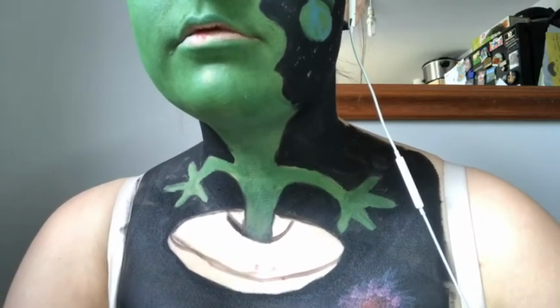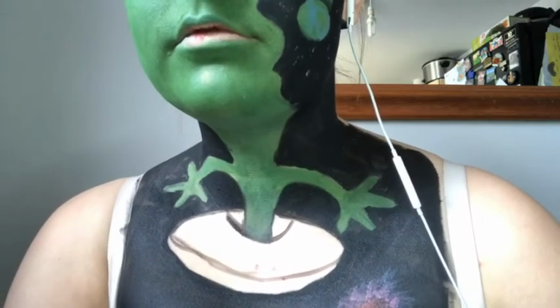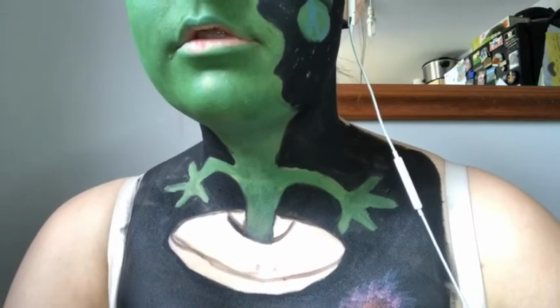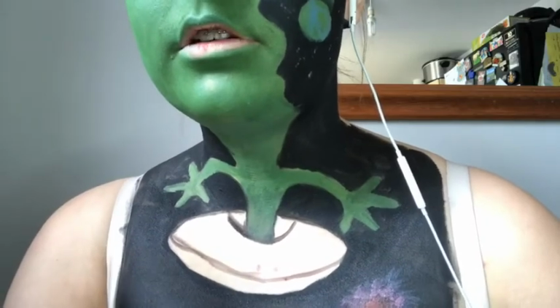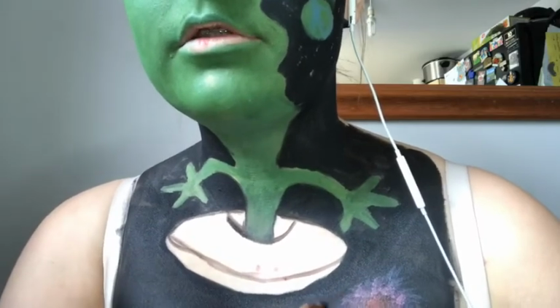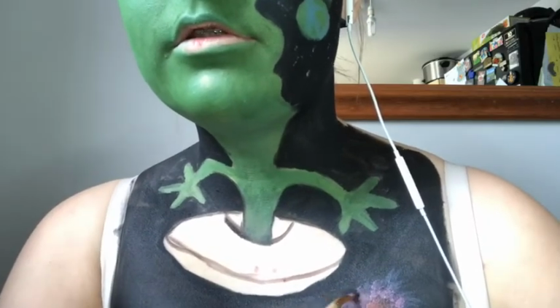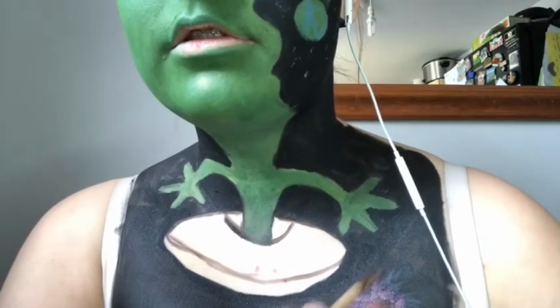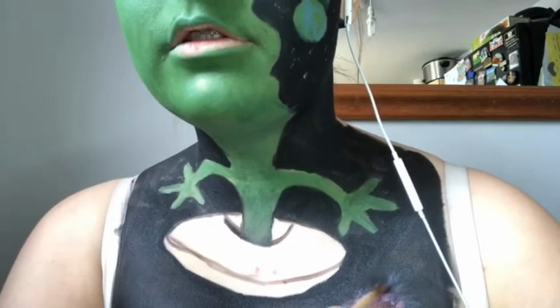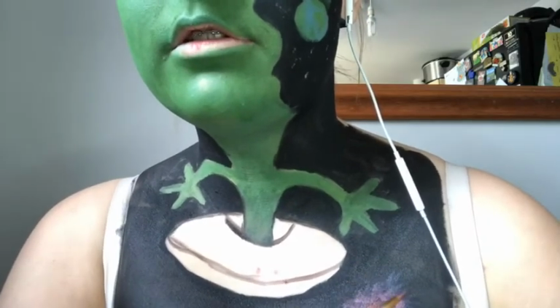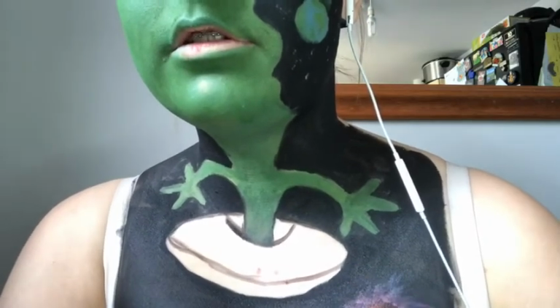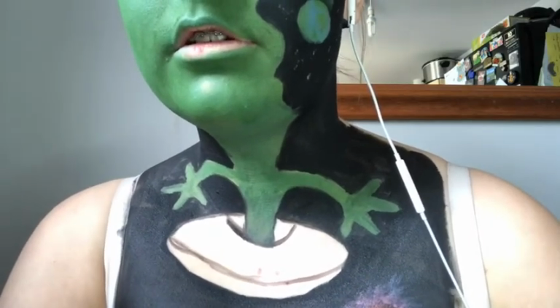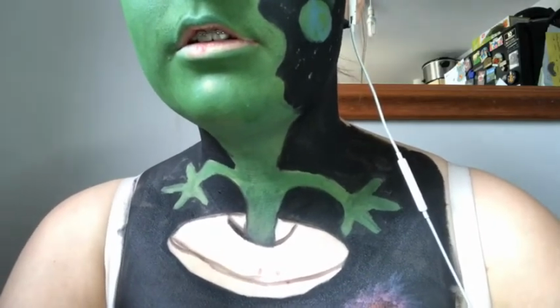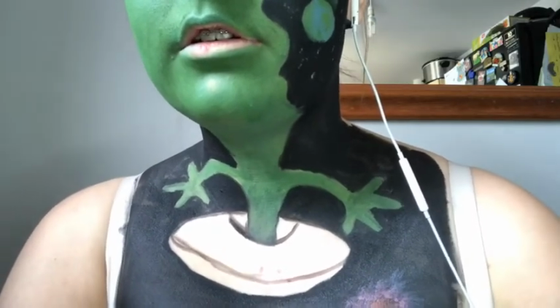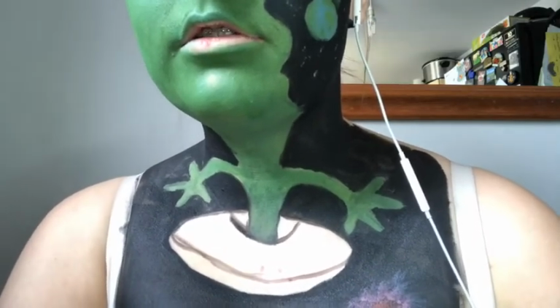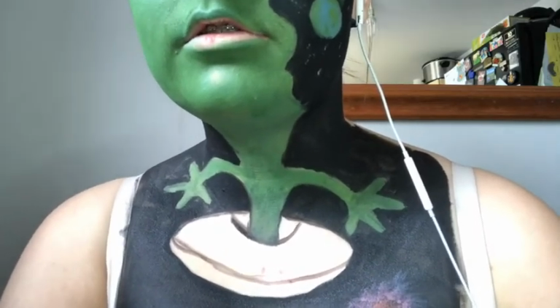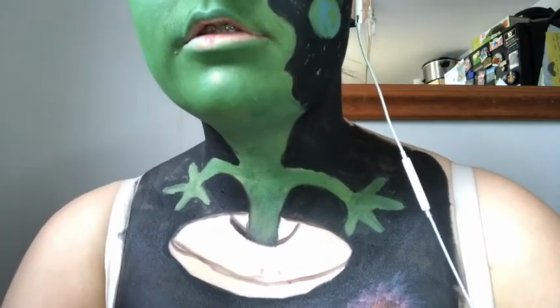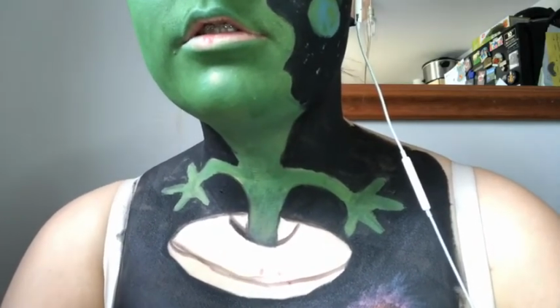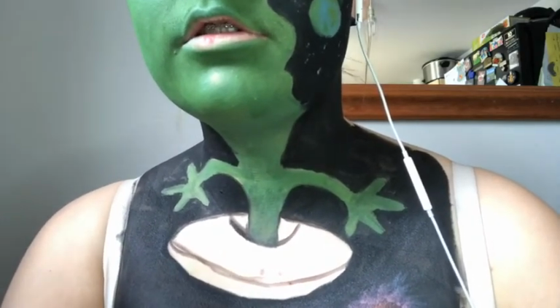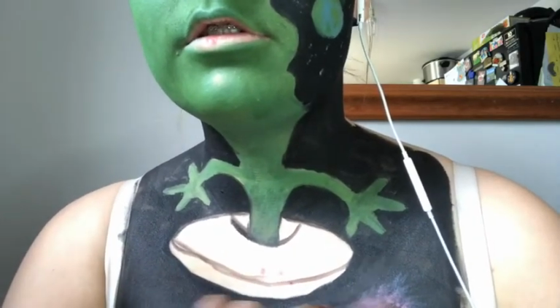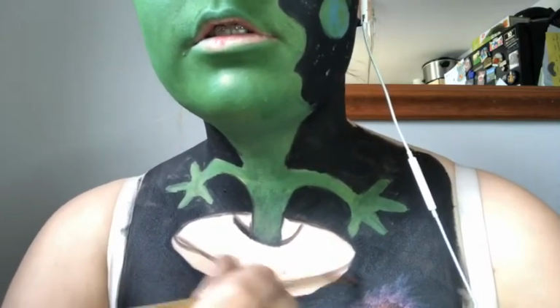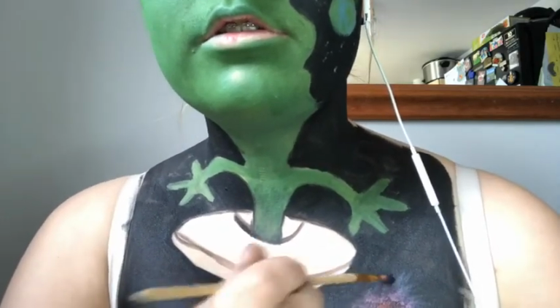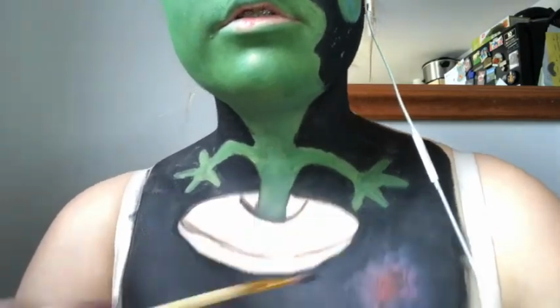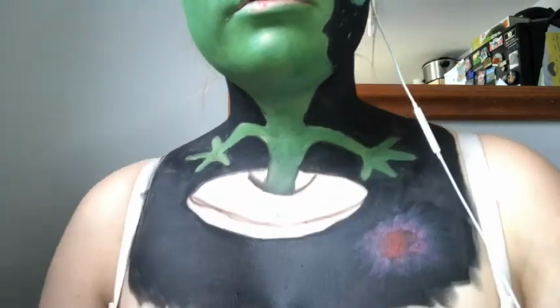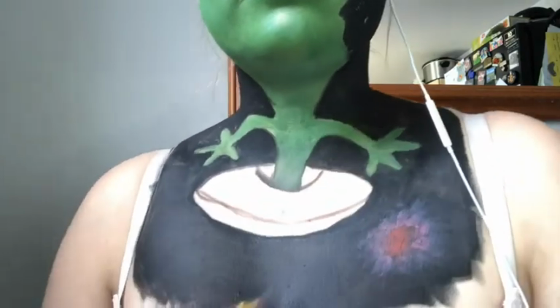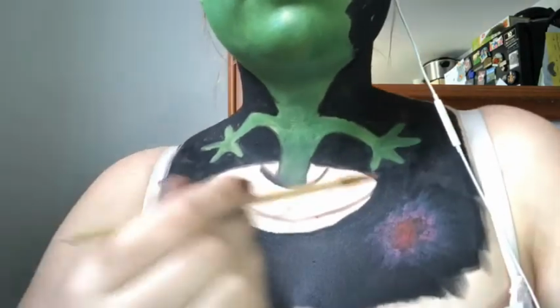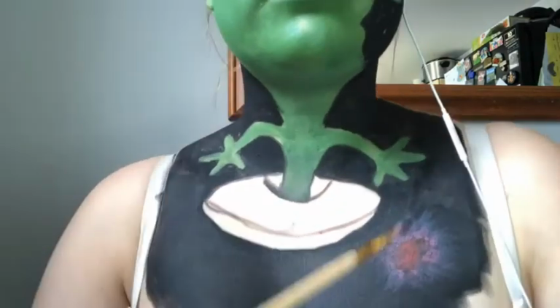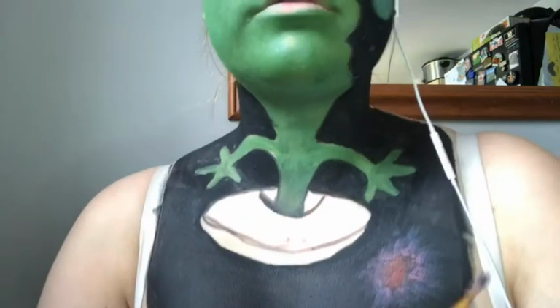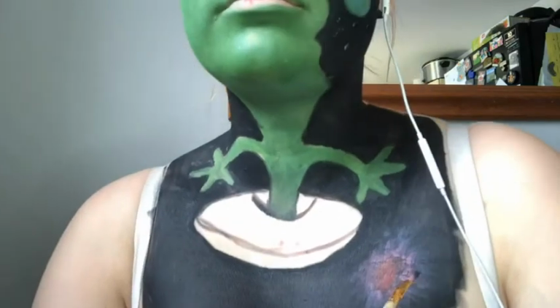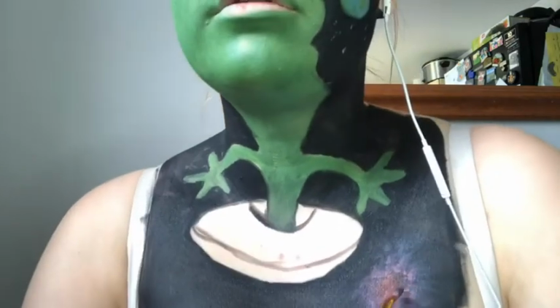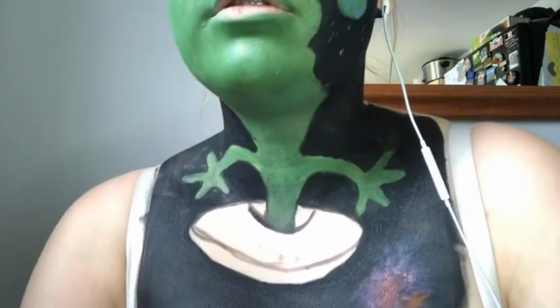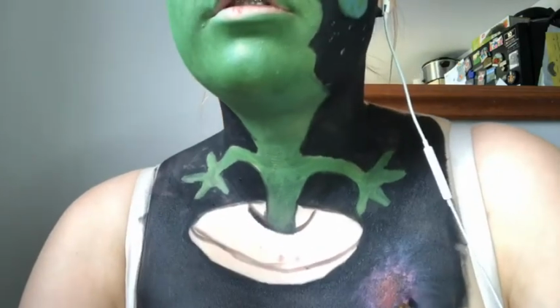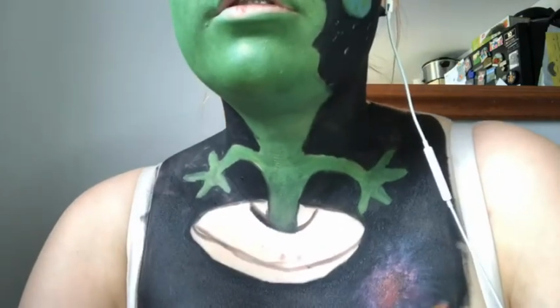Going onto the spaceship, I'm going to take a red for the underside of the ship and an orange for the top of the ship.